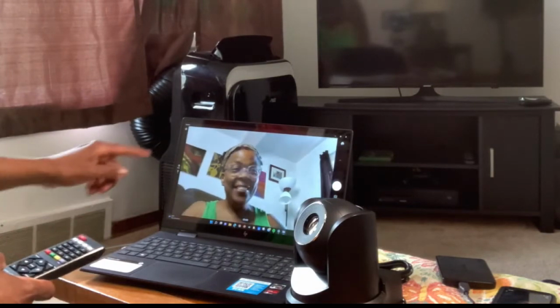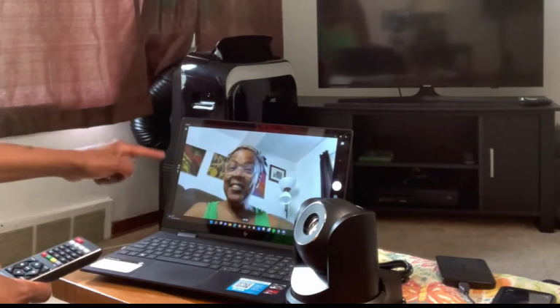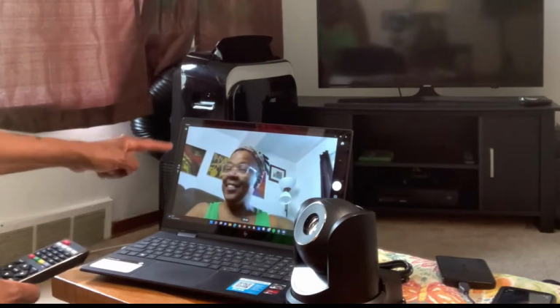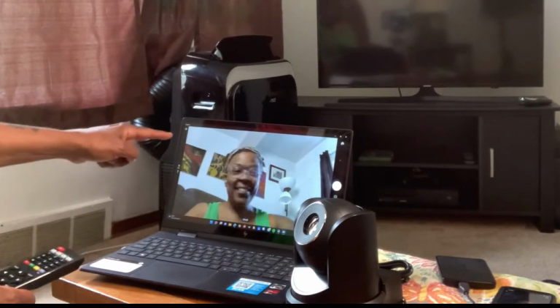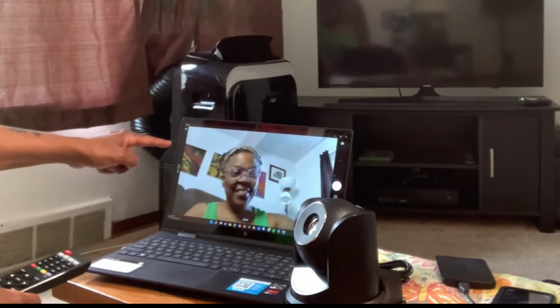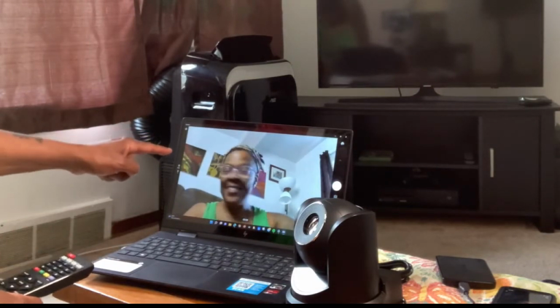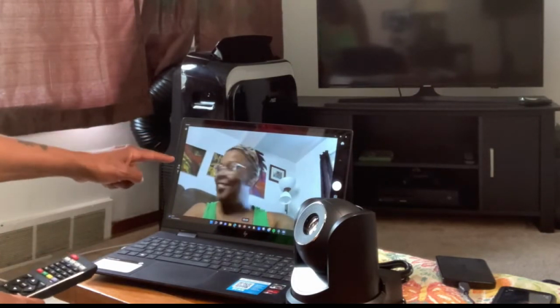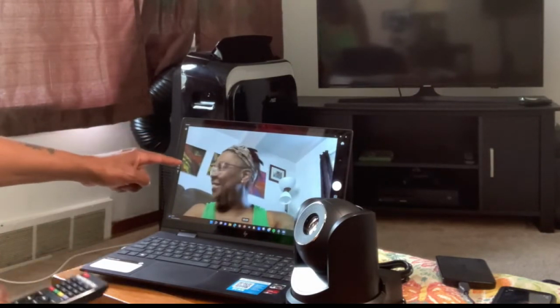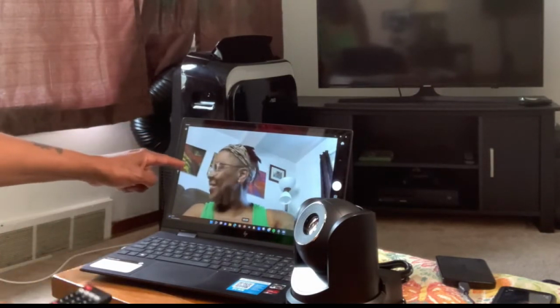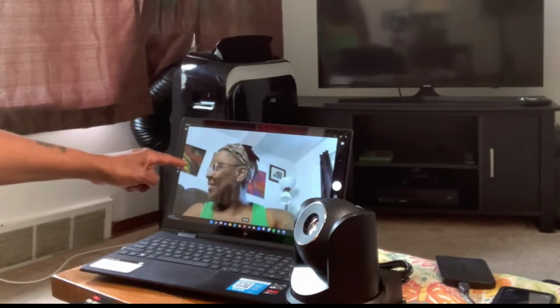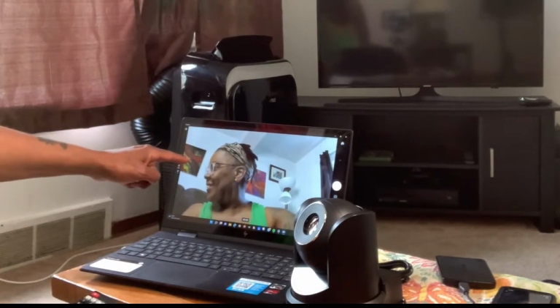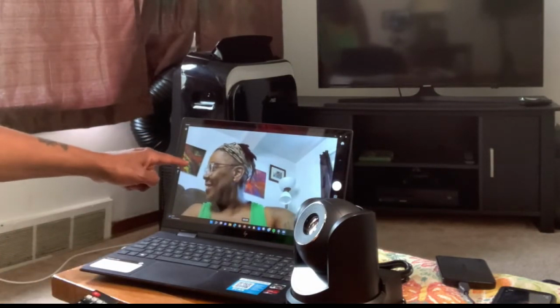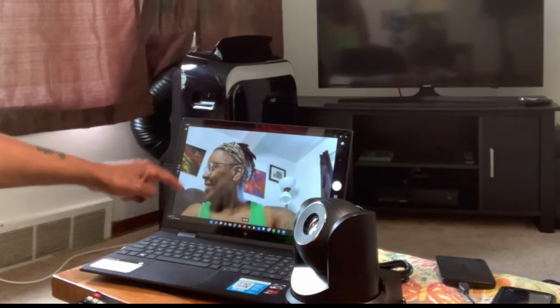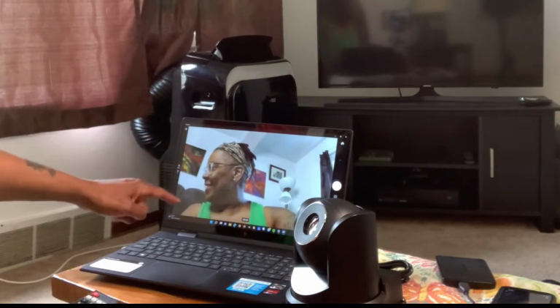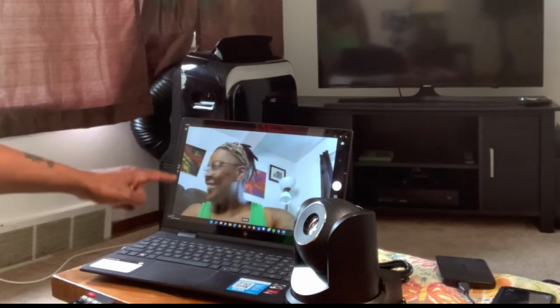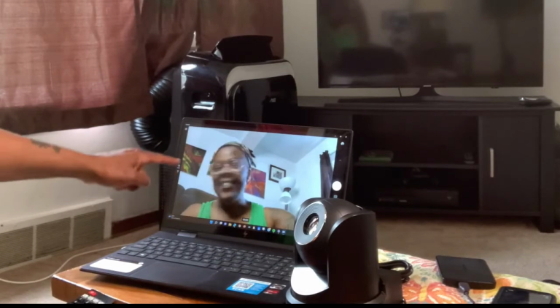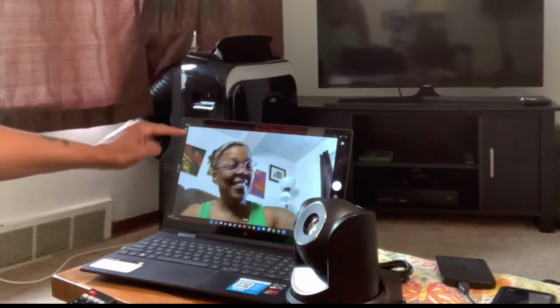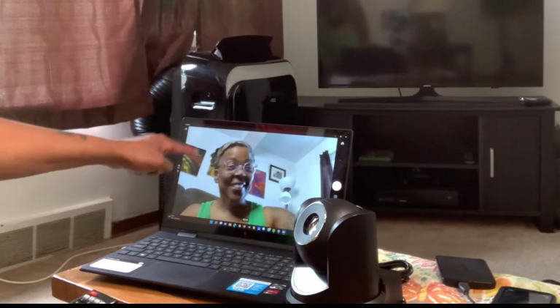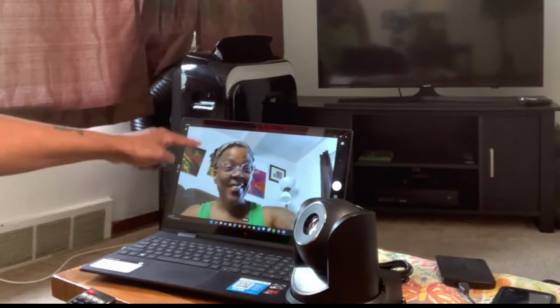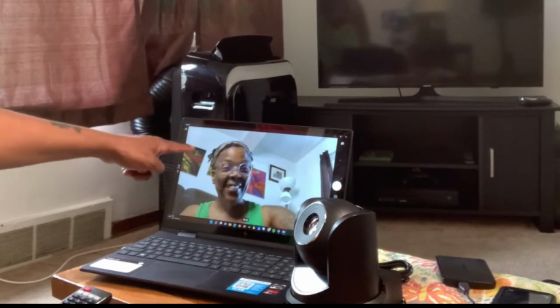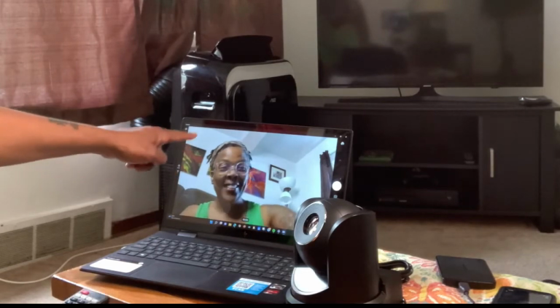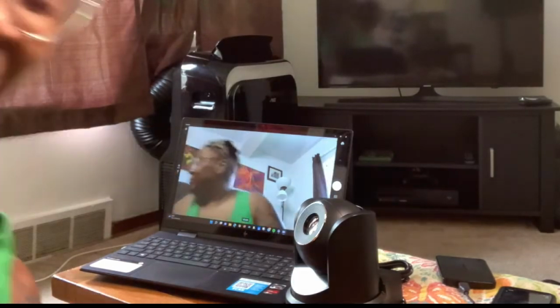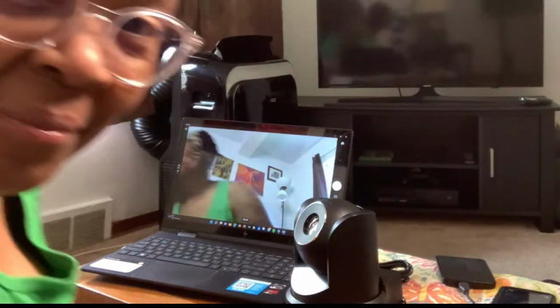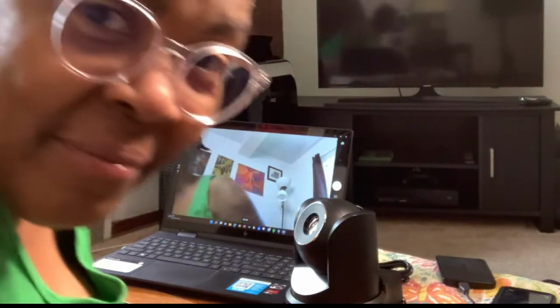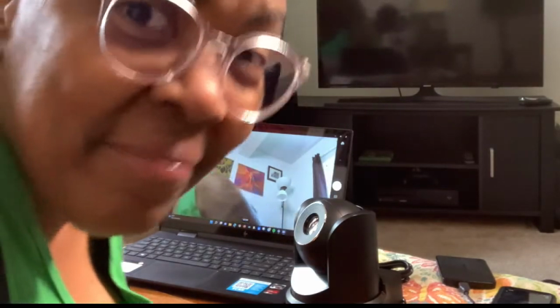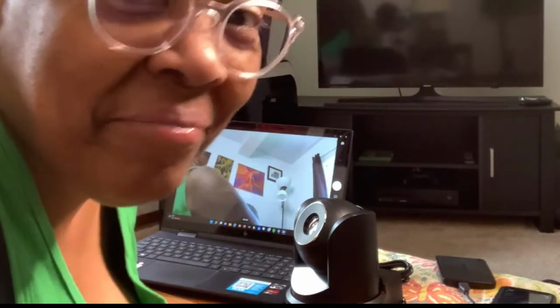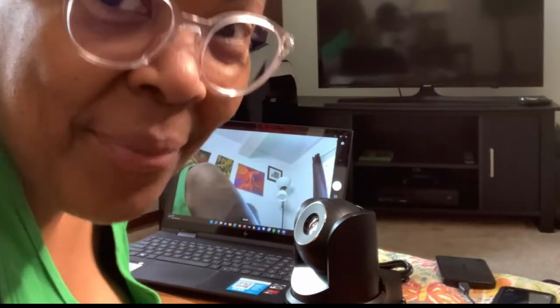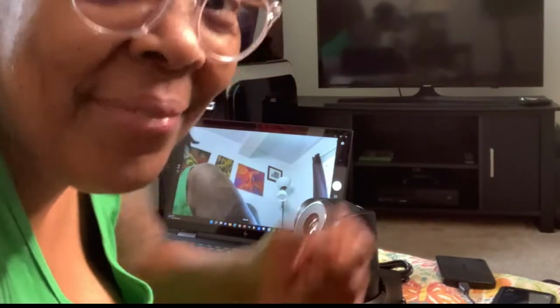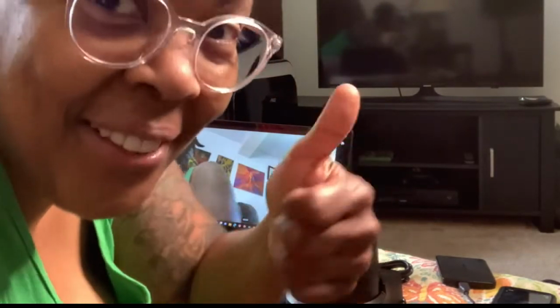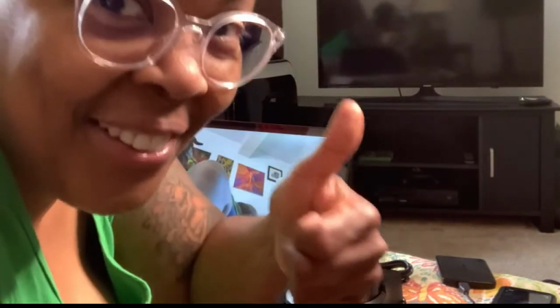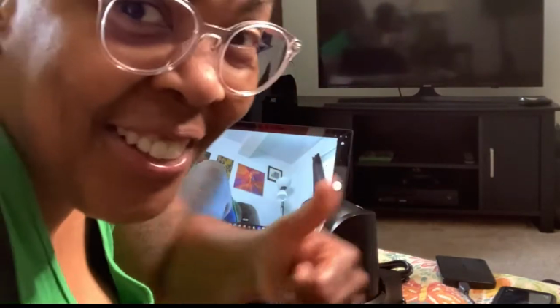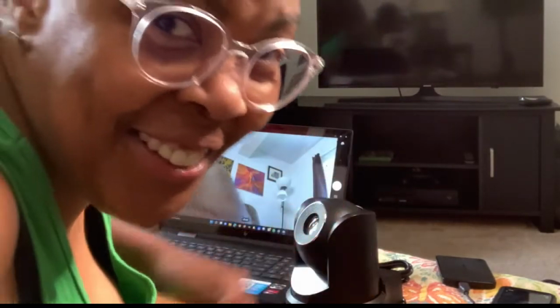Sweet, look at that. Nice crystal clear picture too. I love it already.